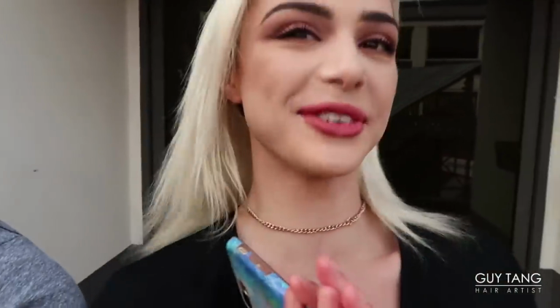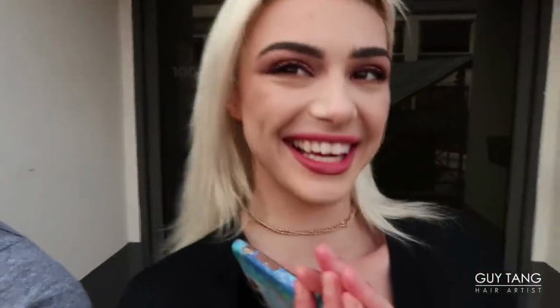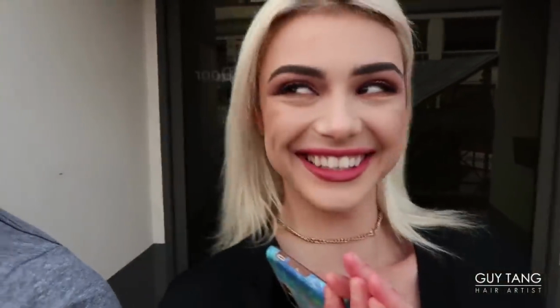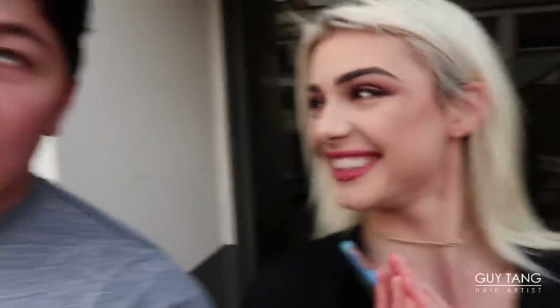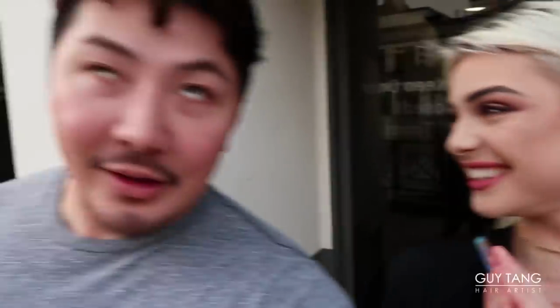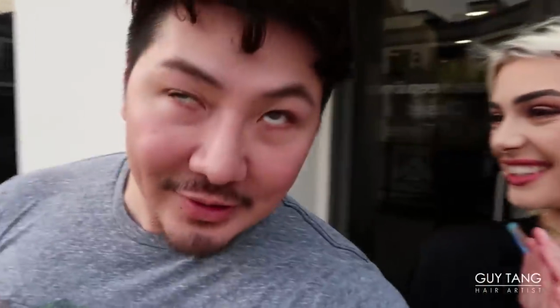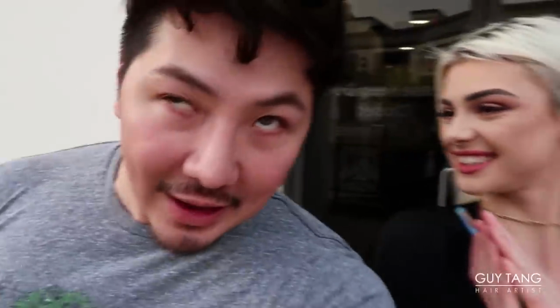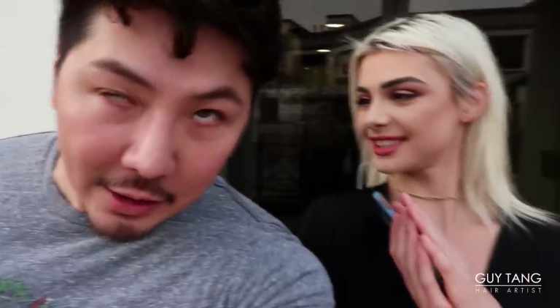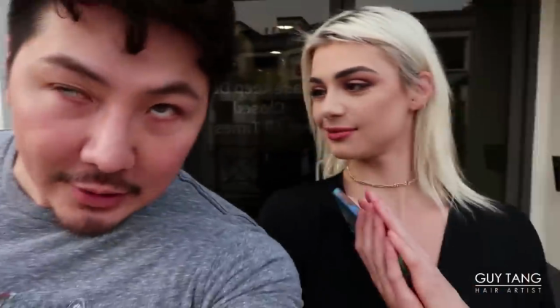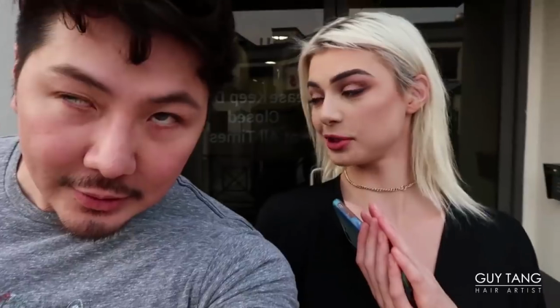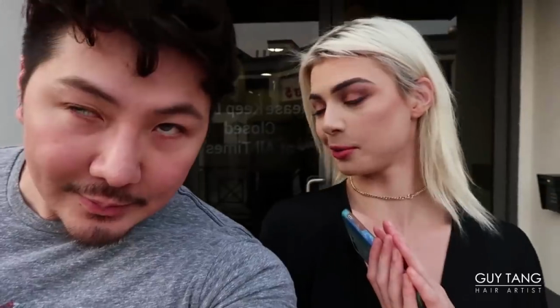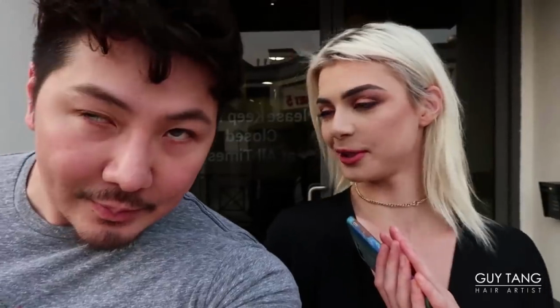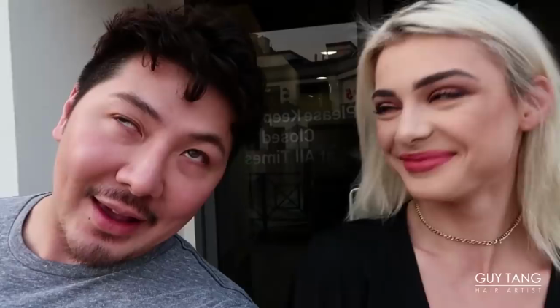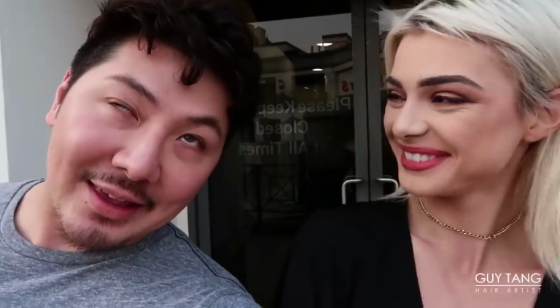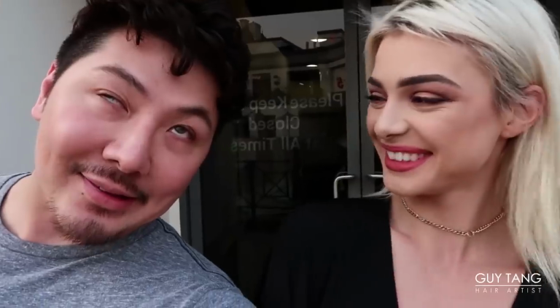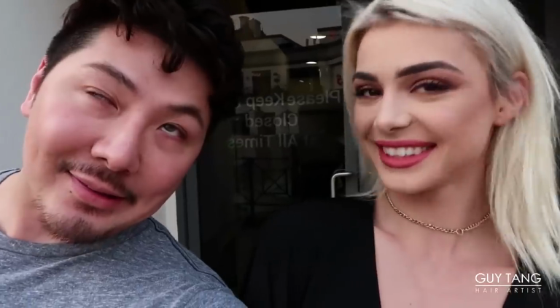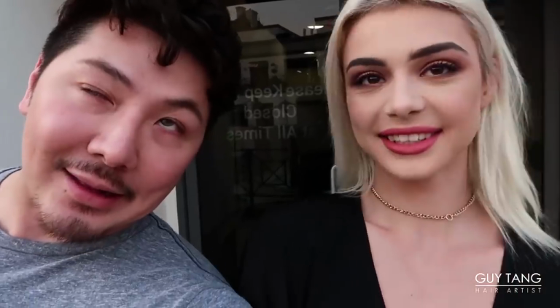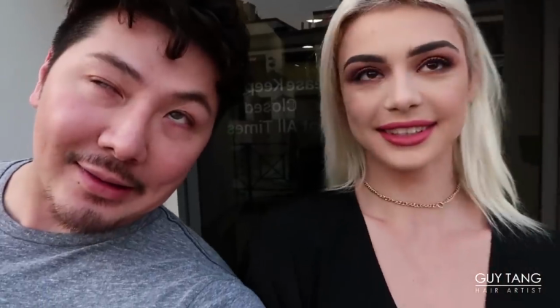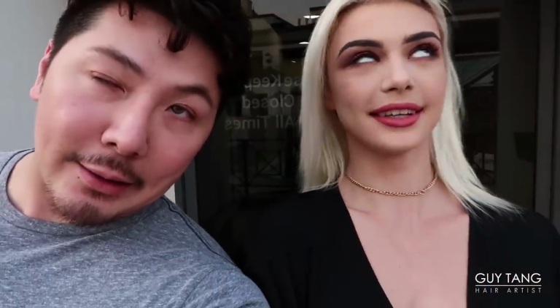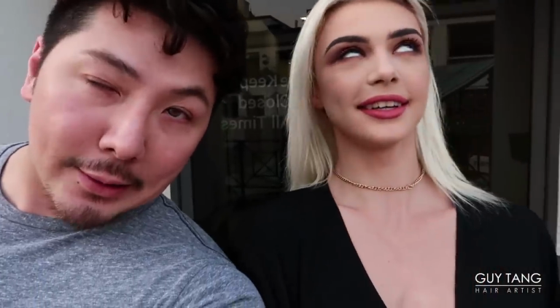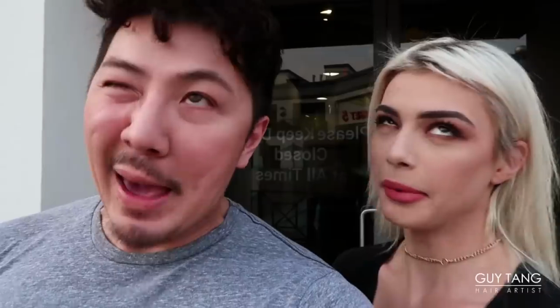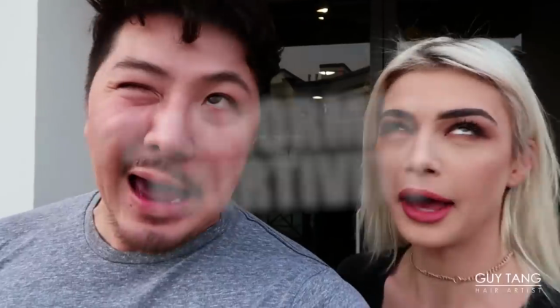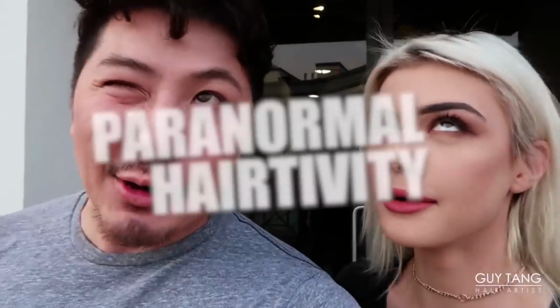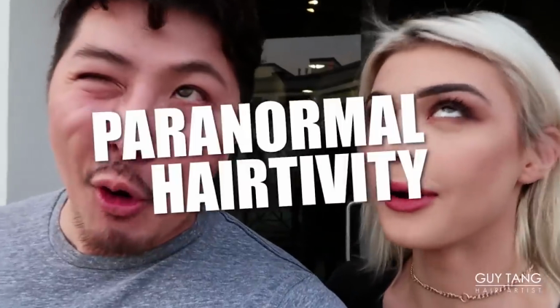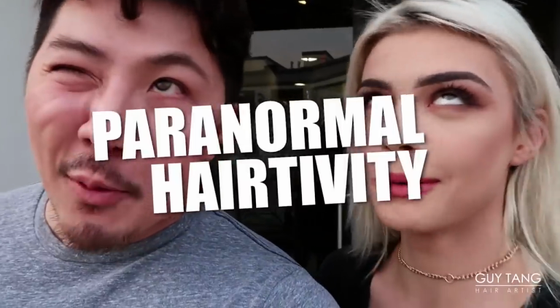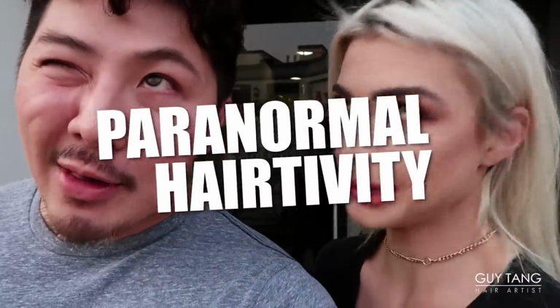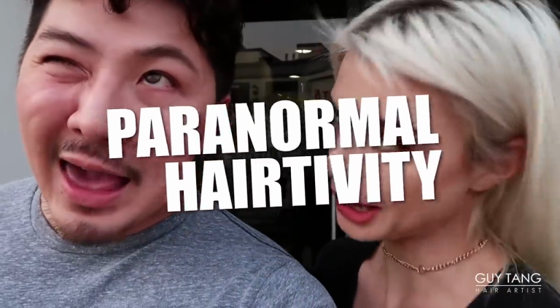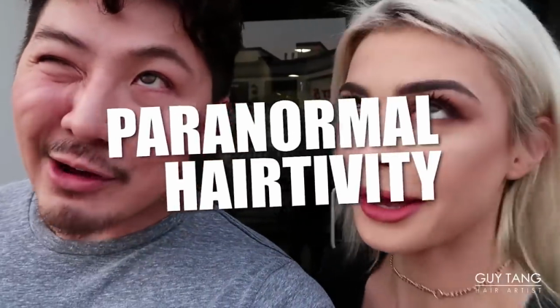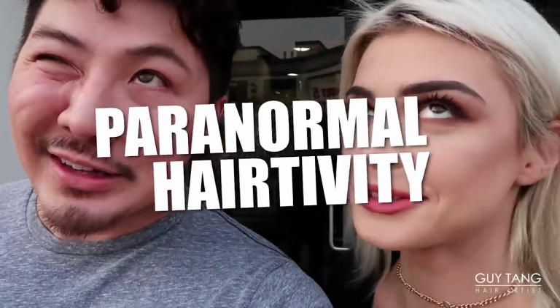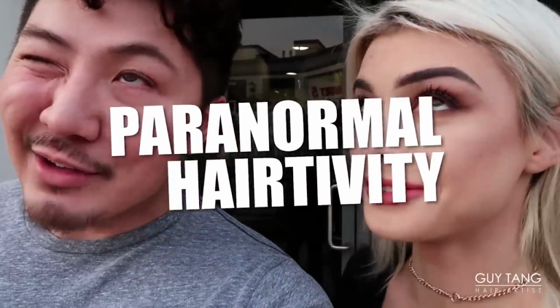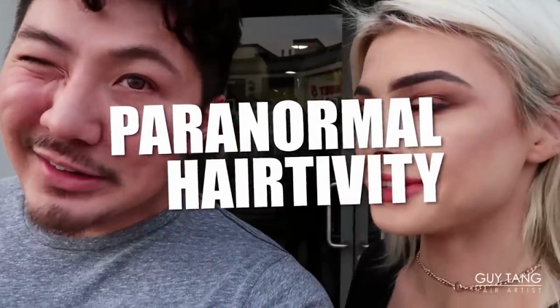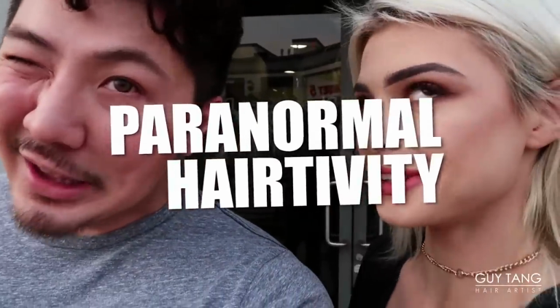I'm so excited! Are you scared? A little bit. Kind of scared? Paranormal hair-tivity!